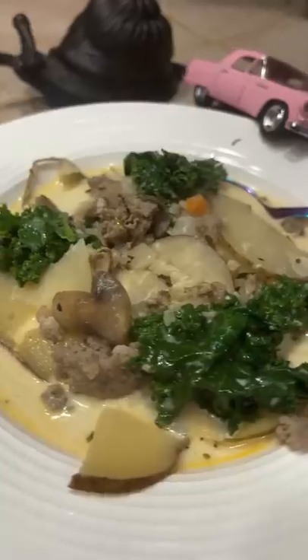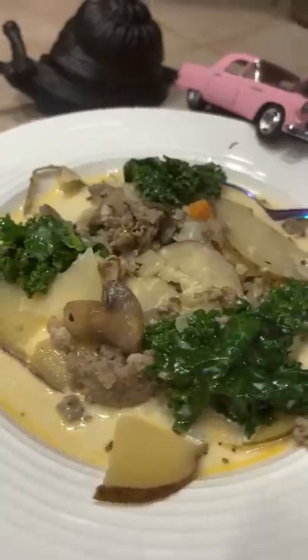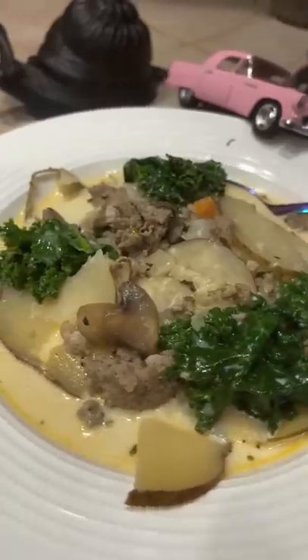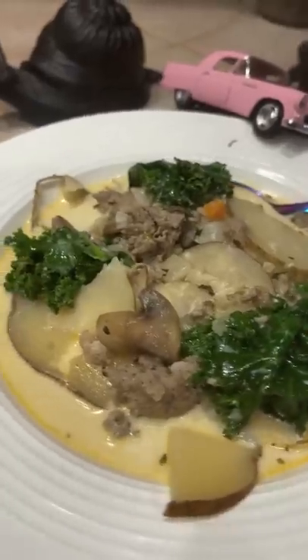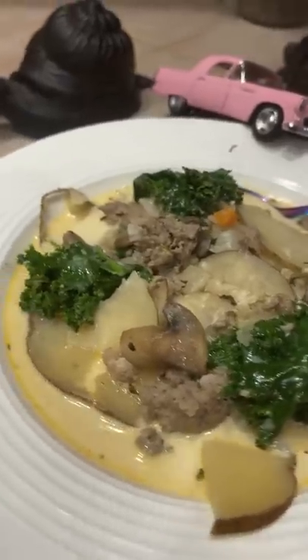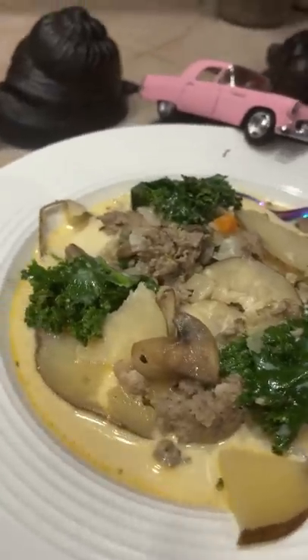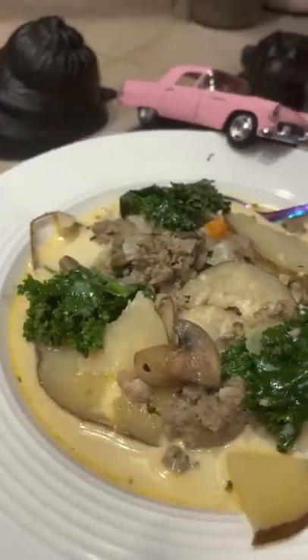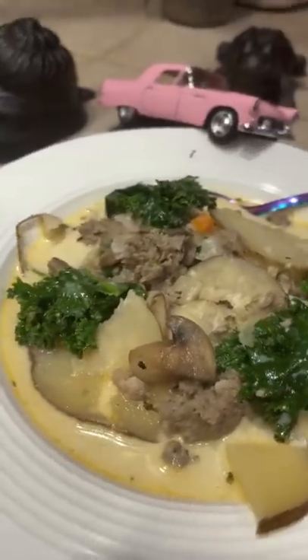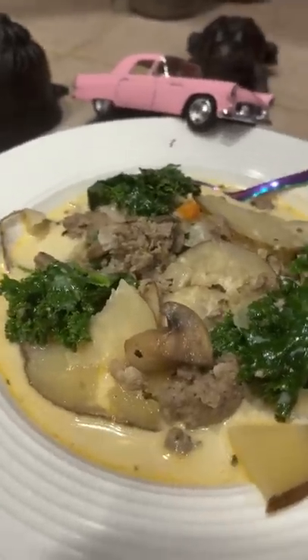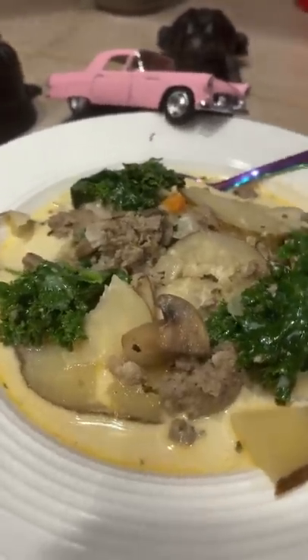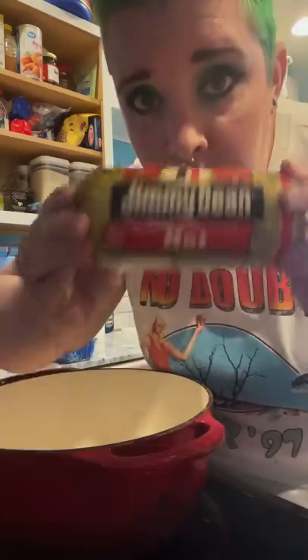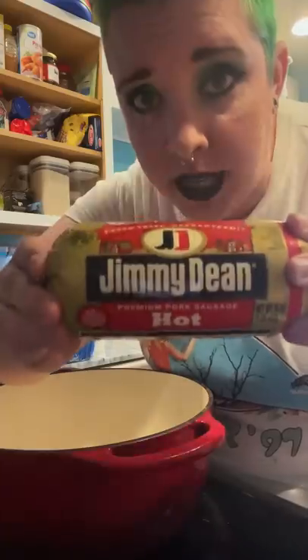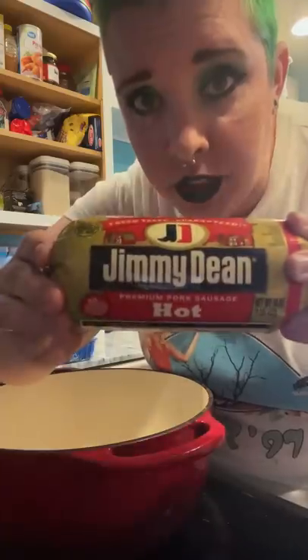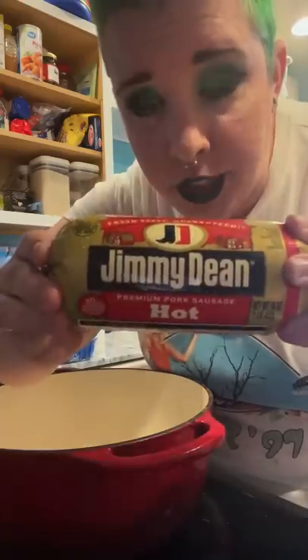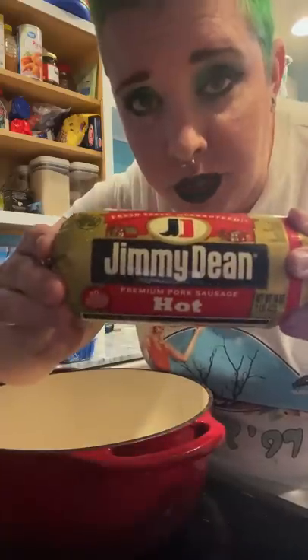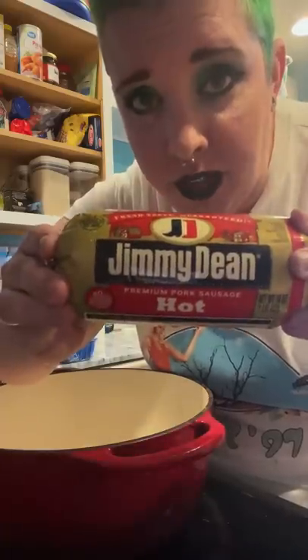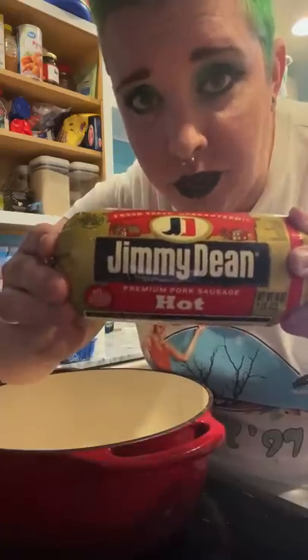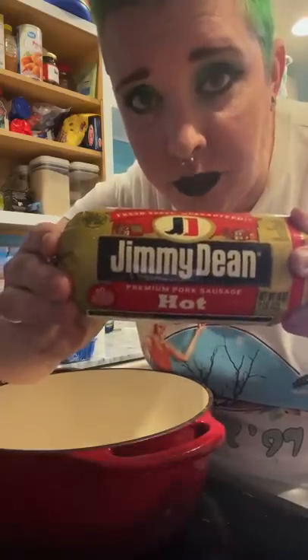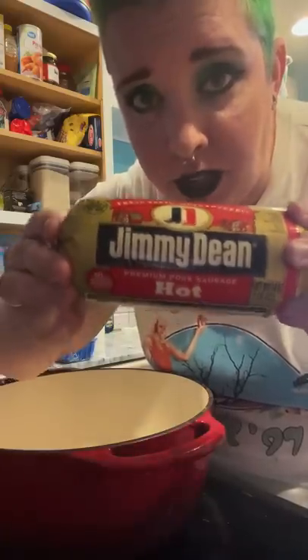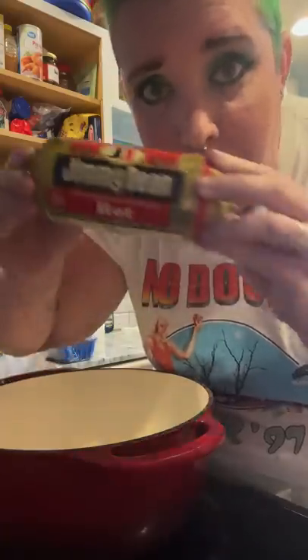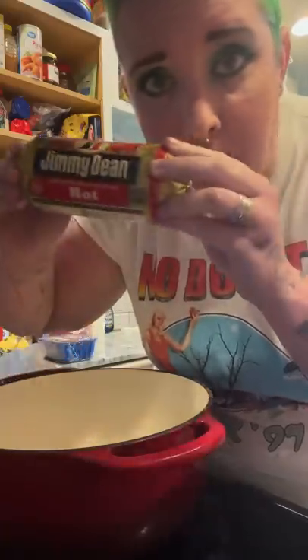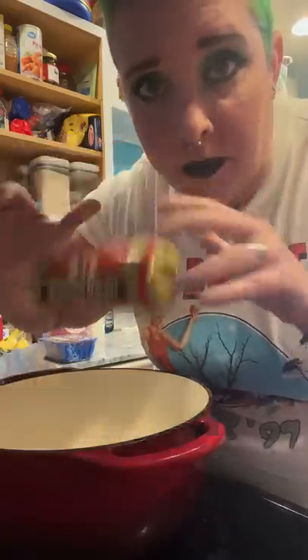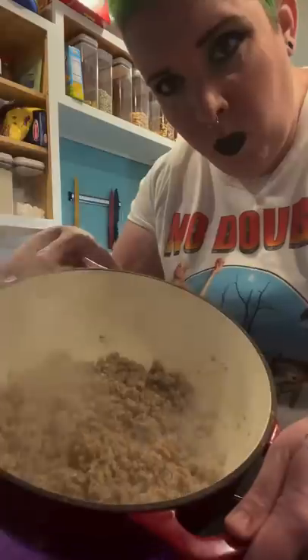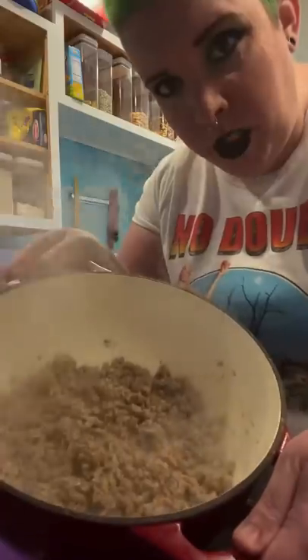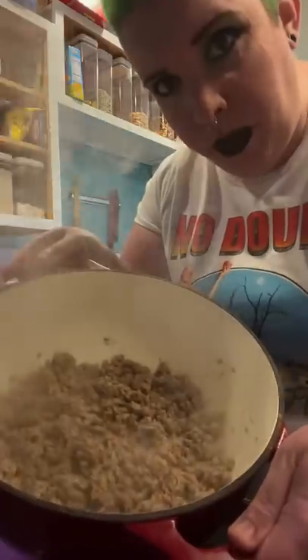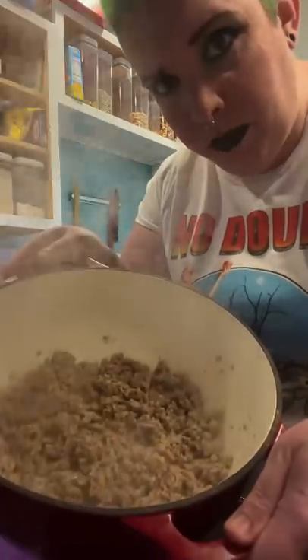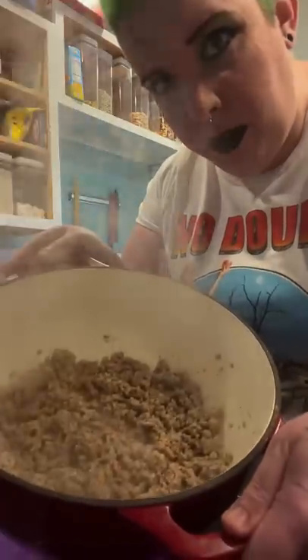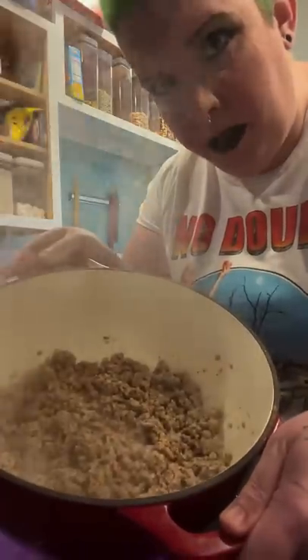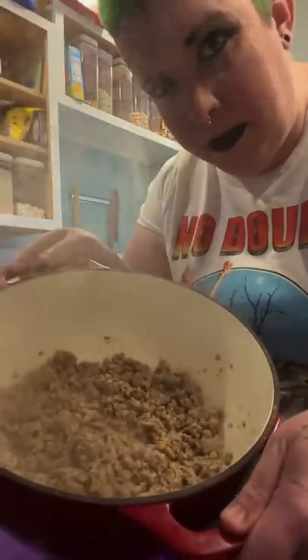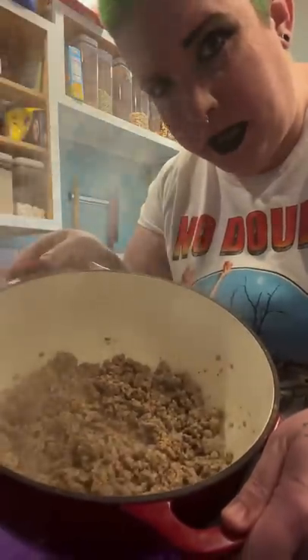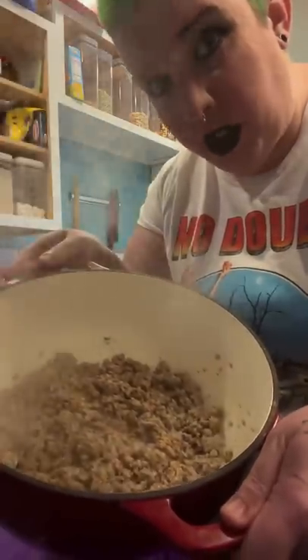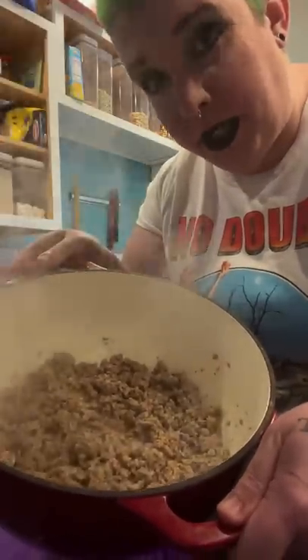Creamy sausage and kale soup, yes please. Sausage — I chose hot, you can choose regular — make it brown. Once it's brown, remove the meat, but leave the grease.